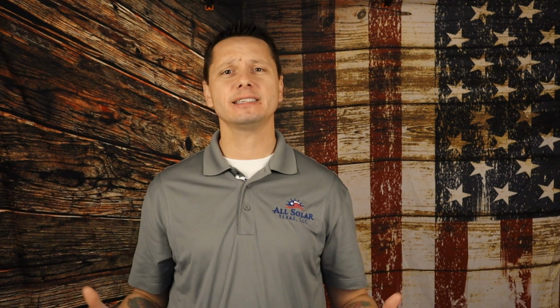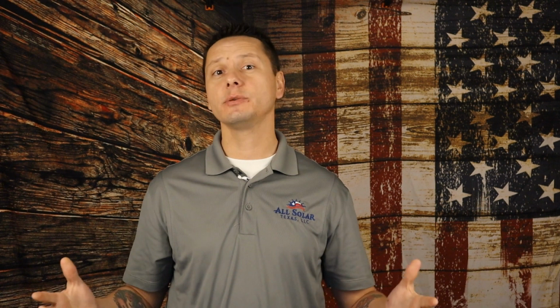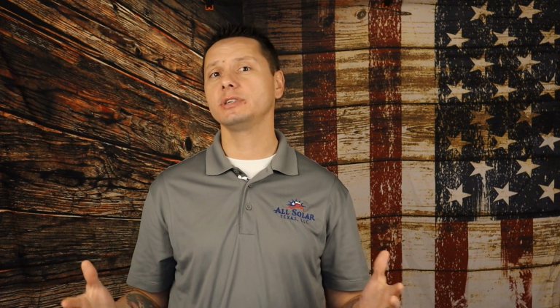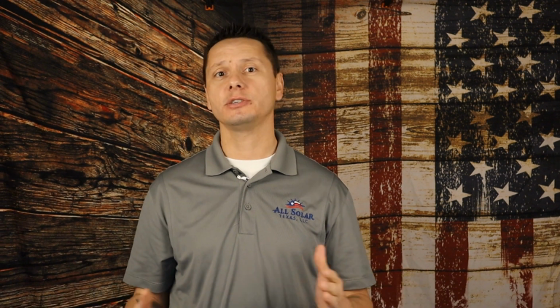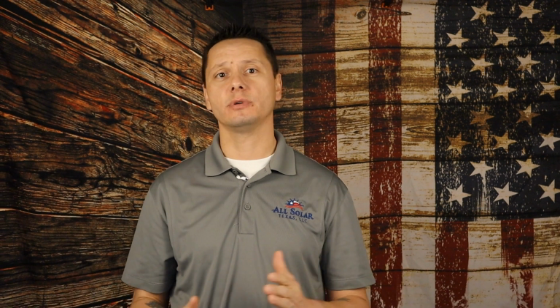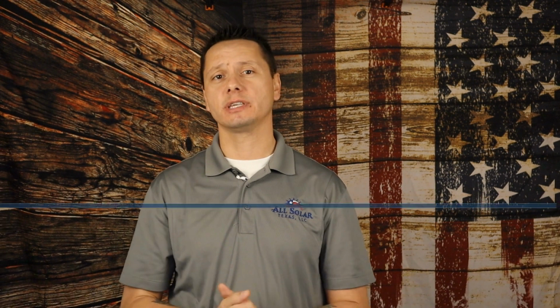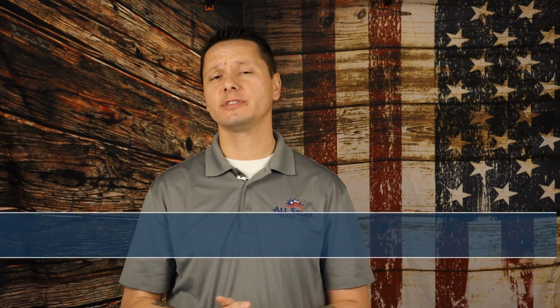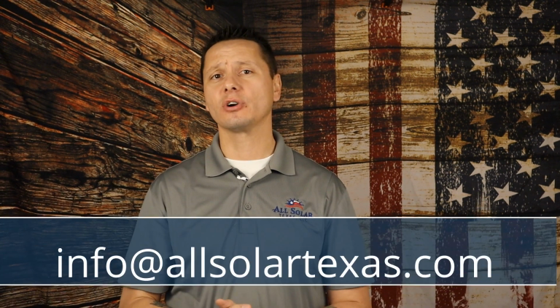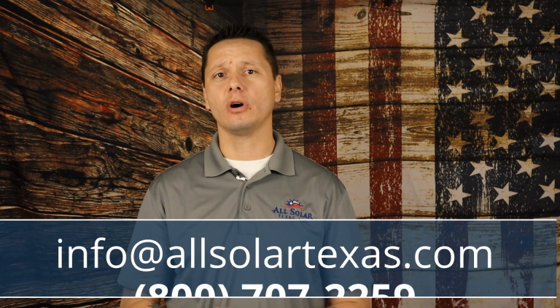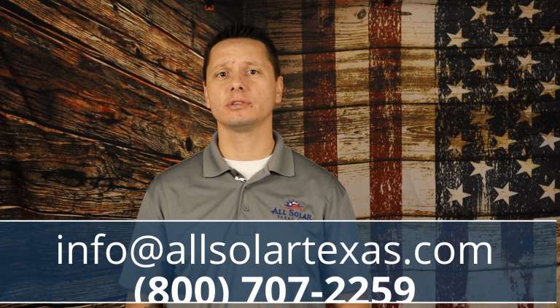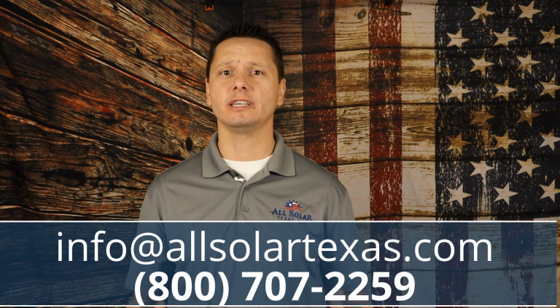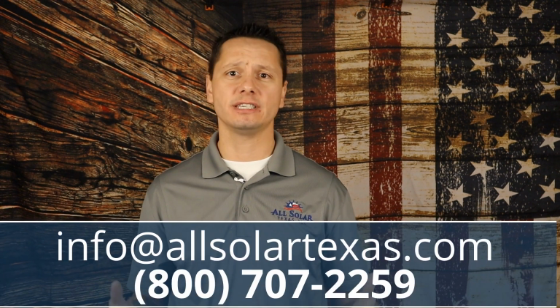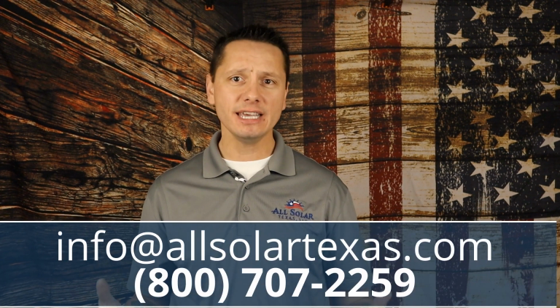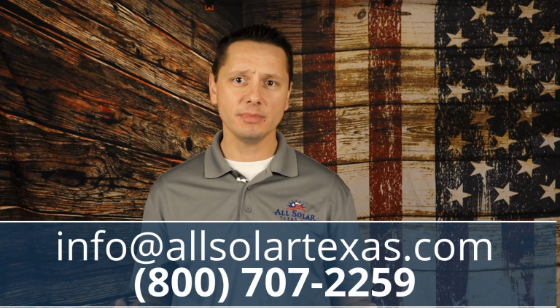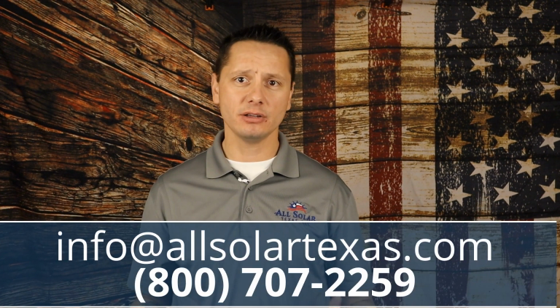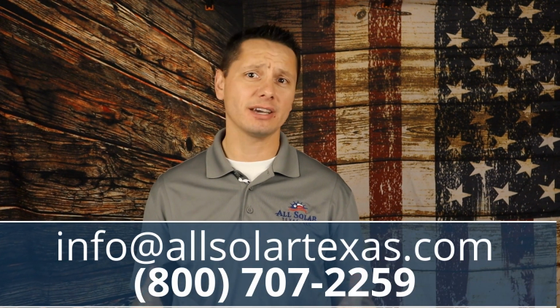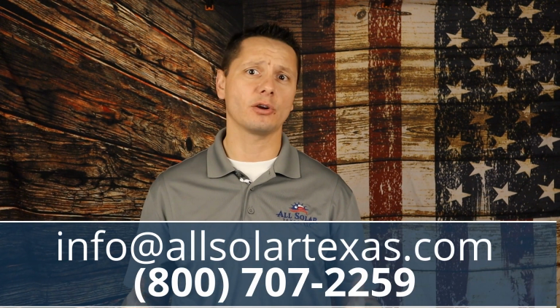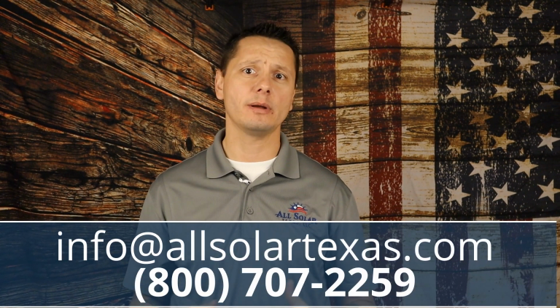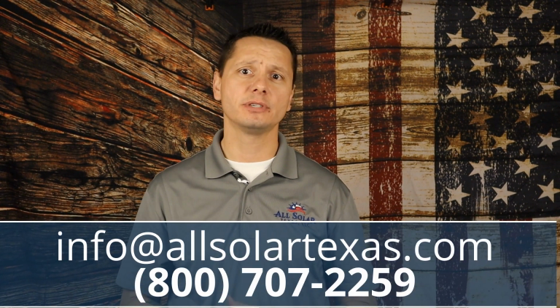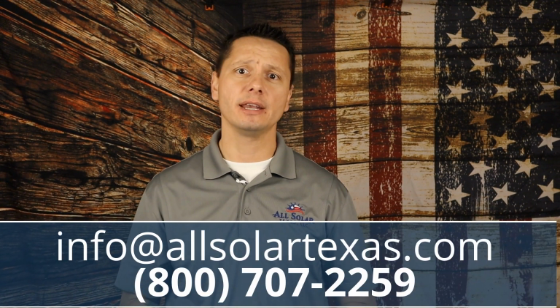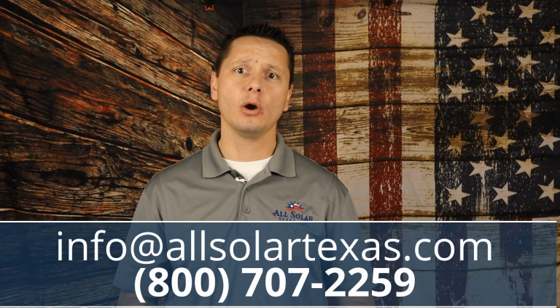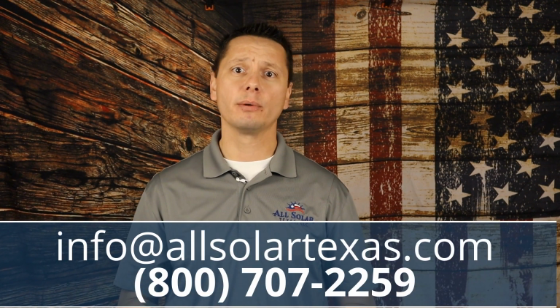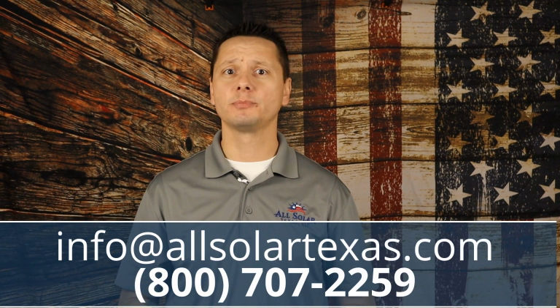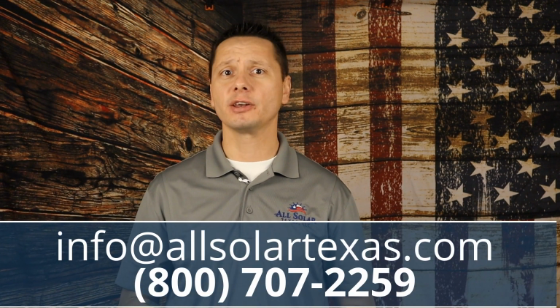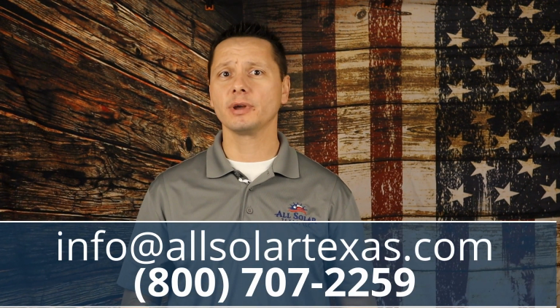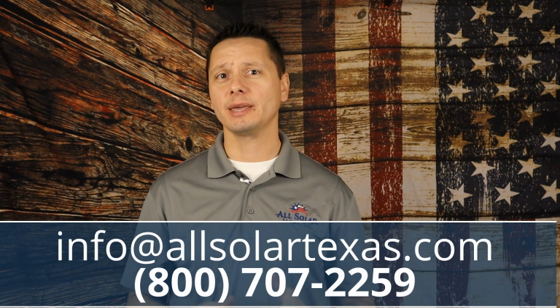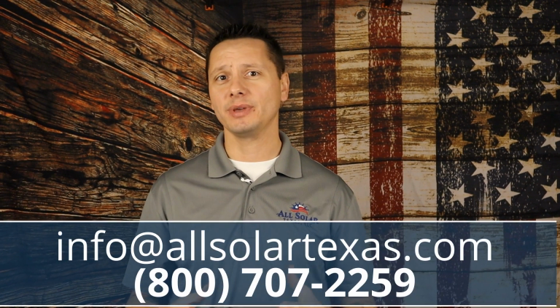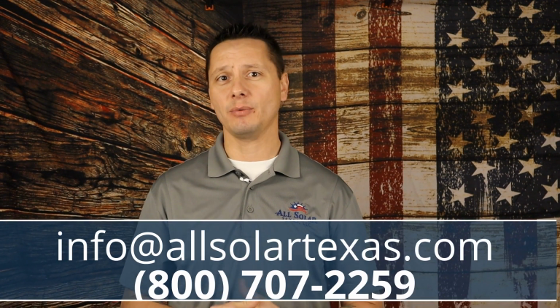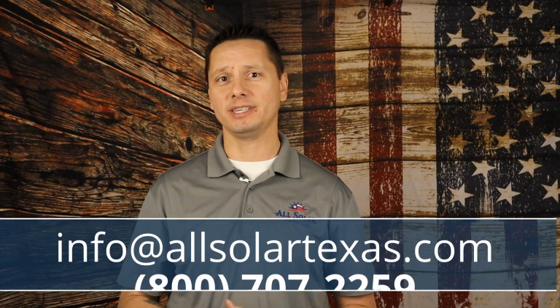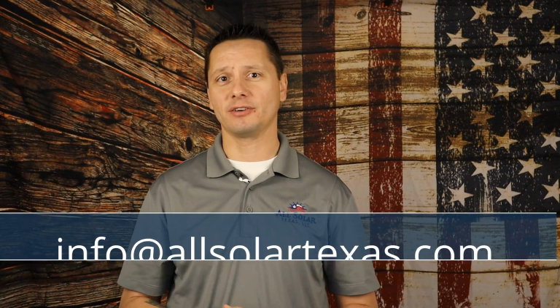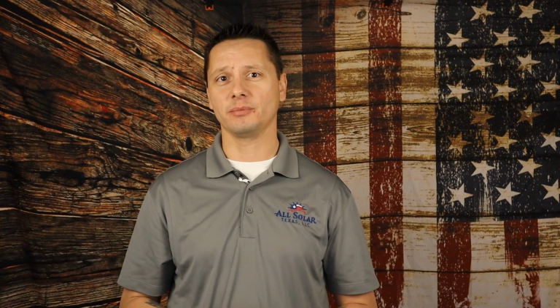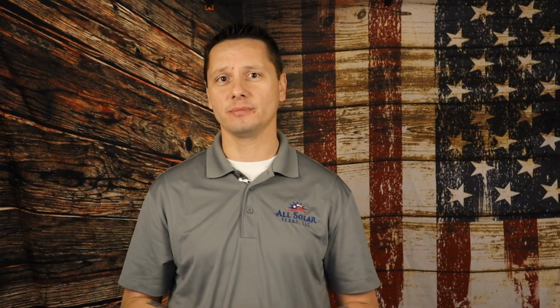Lastly, reach out to us — give us a call, send us an email, check out our website. We respond quickly and we can't wait to hear from you.